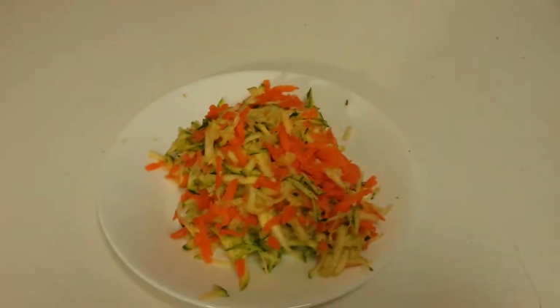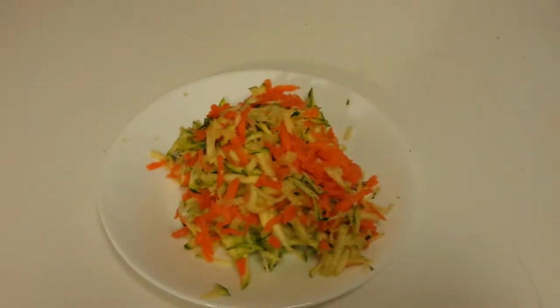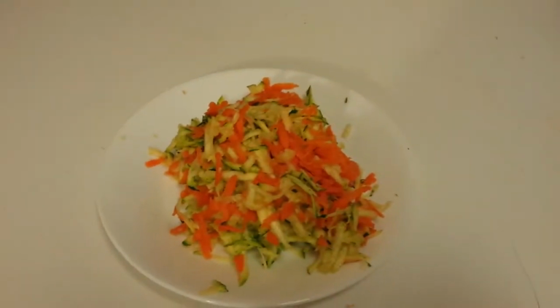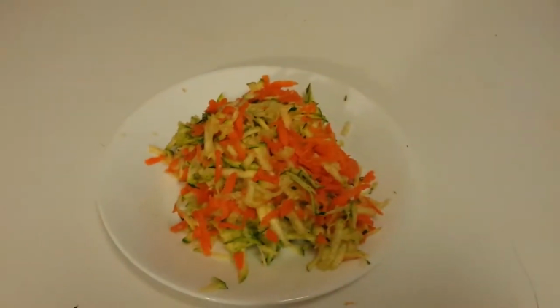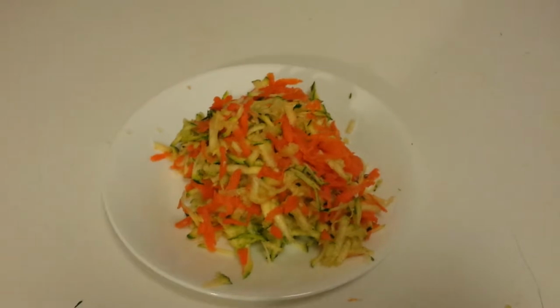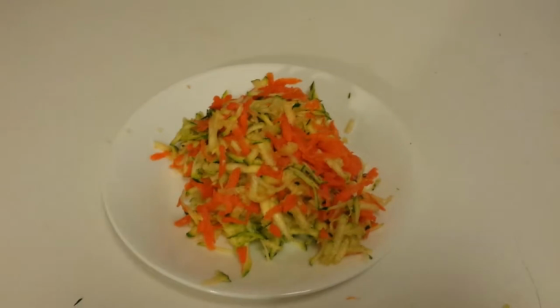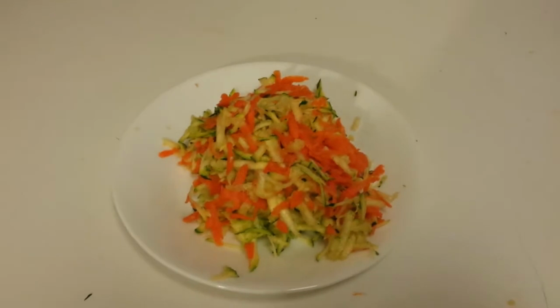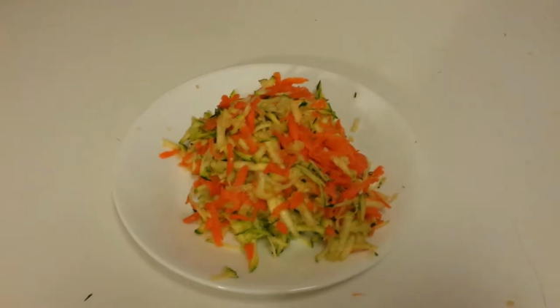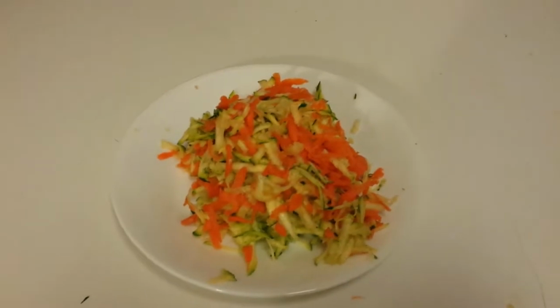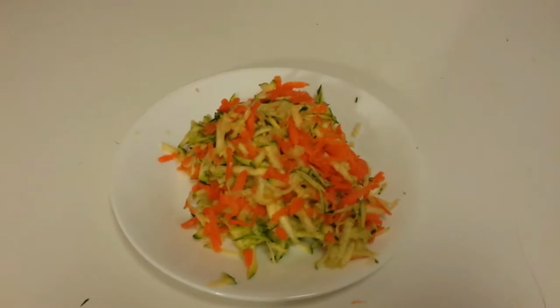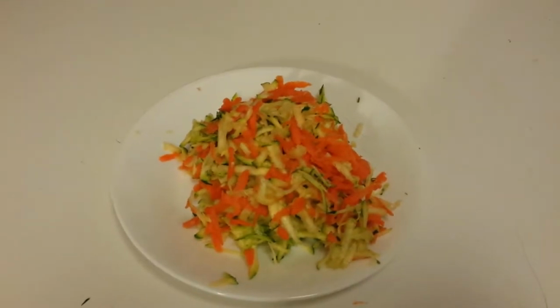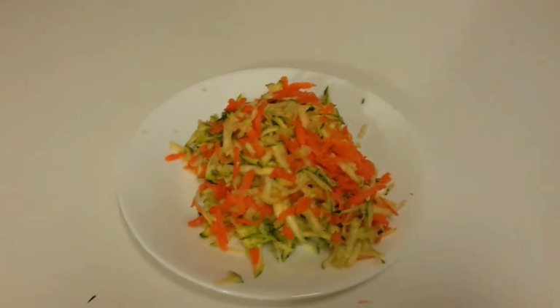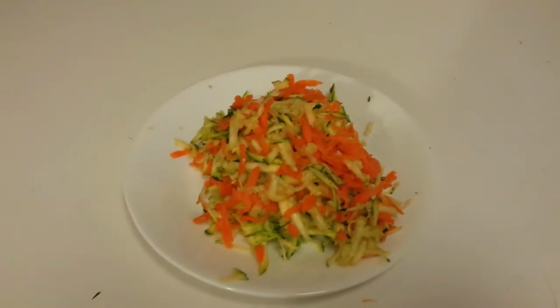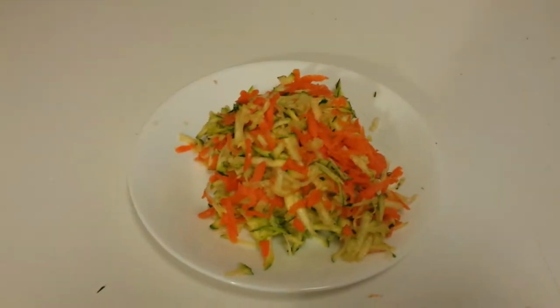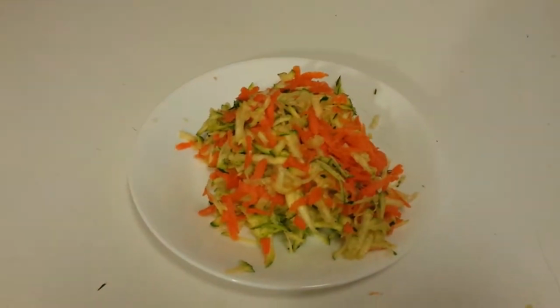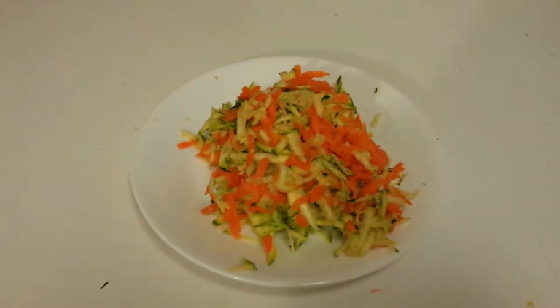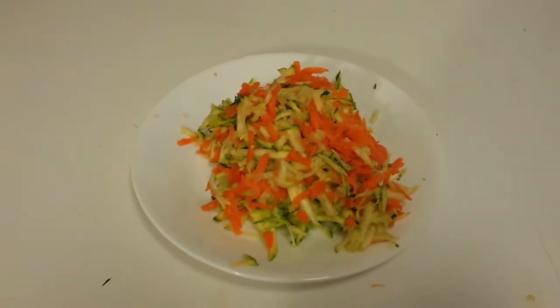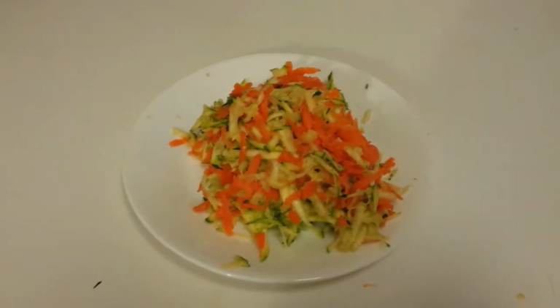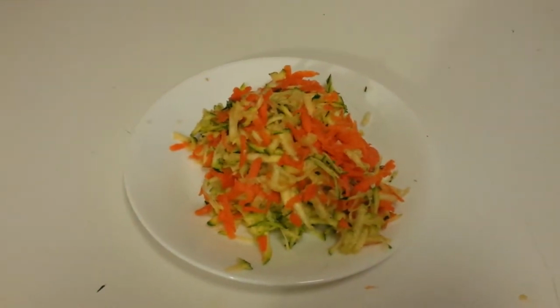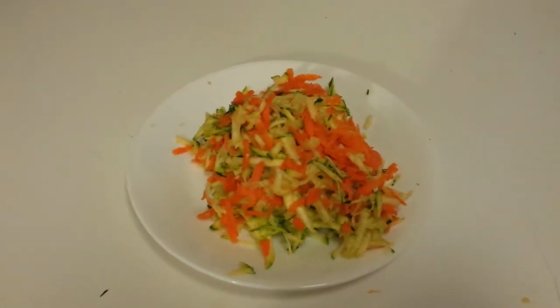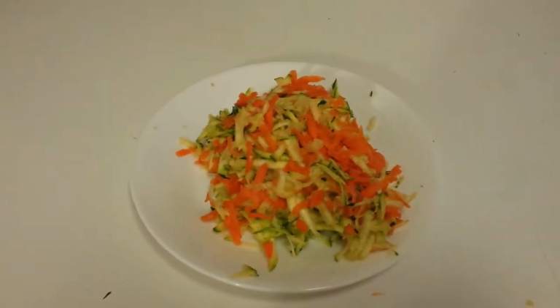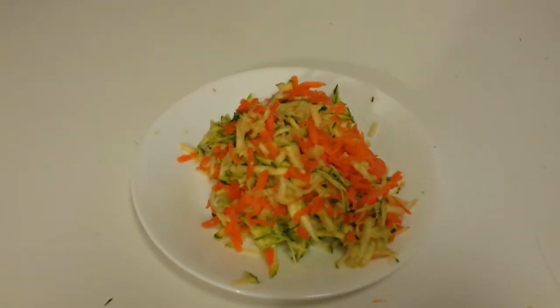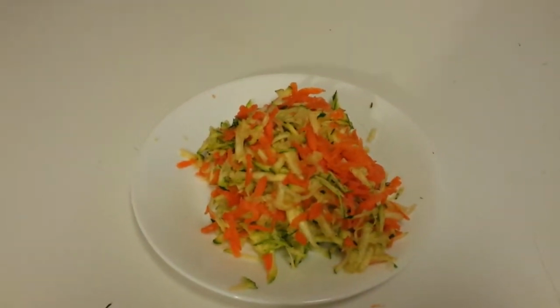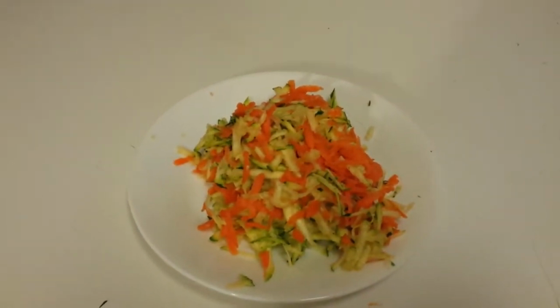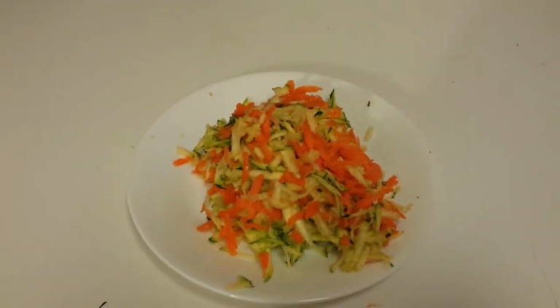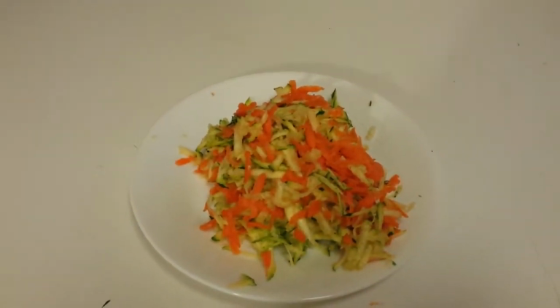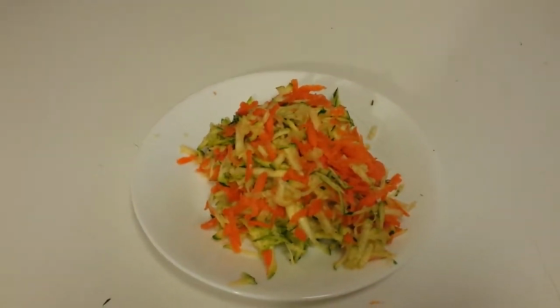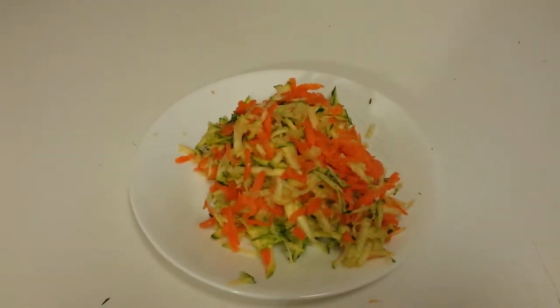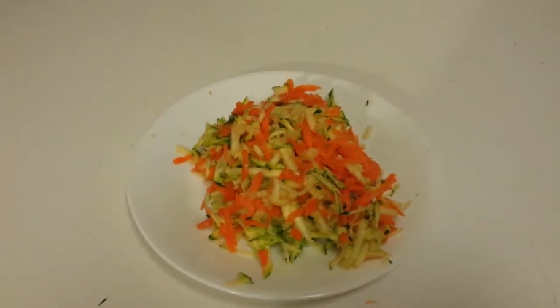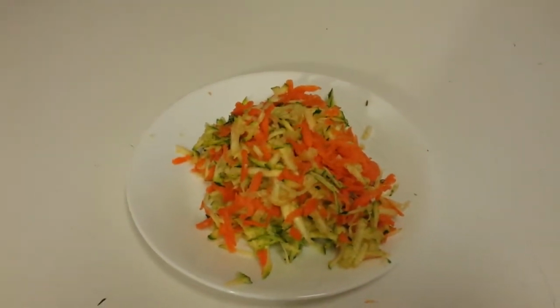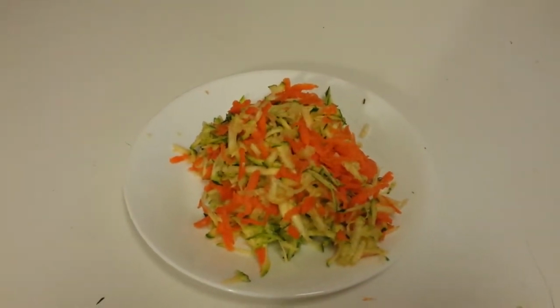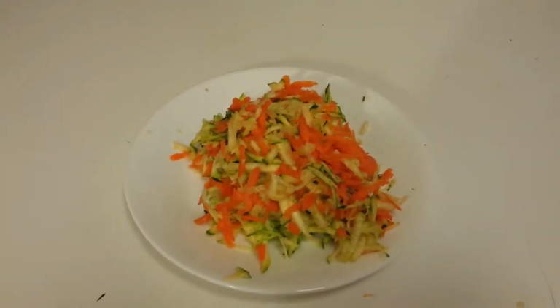Apparently, grating up carrots is also nice for salads — like, salads you're gonna eat. Anyway, let's go give this to the roaches.